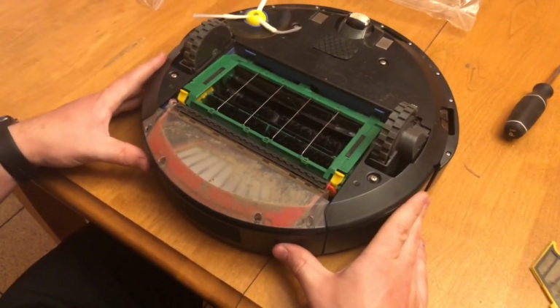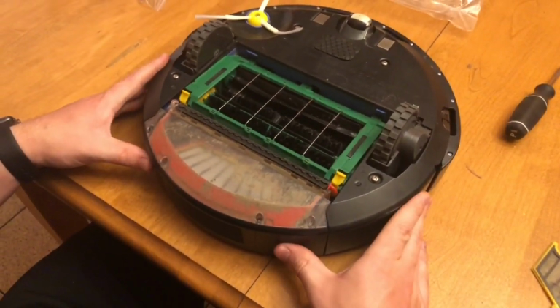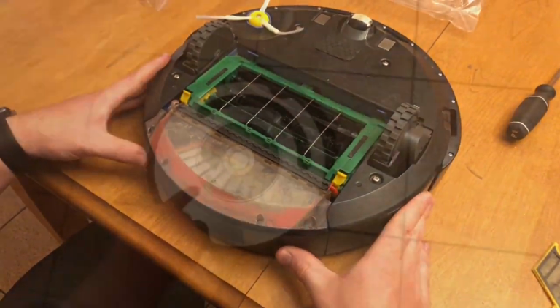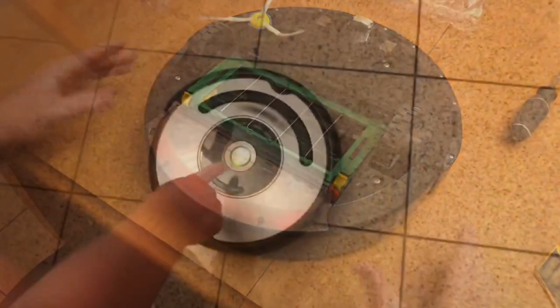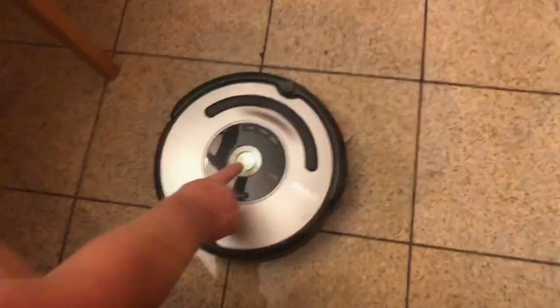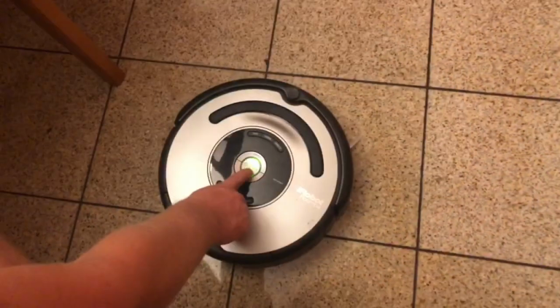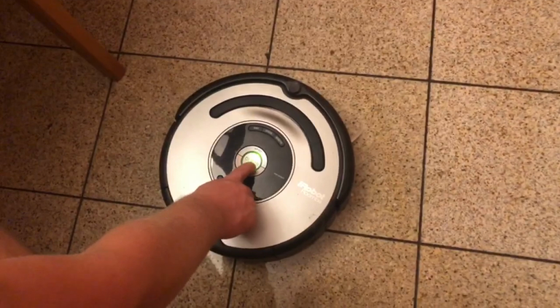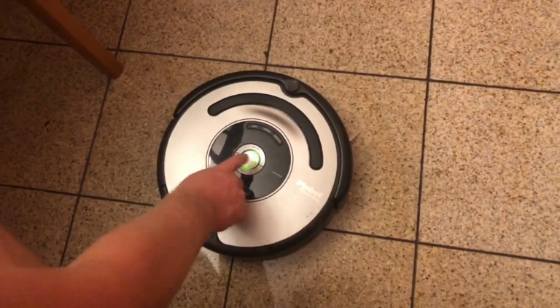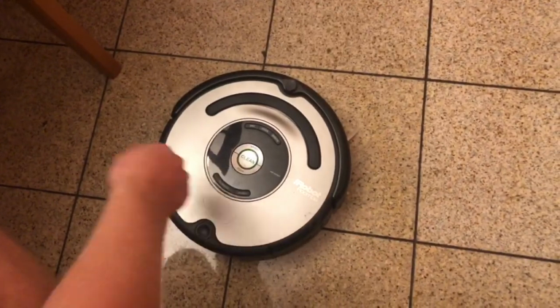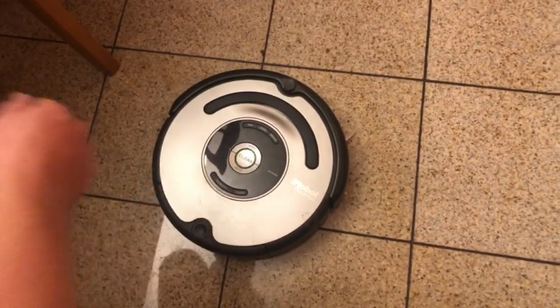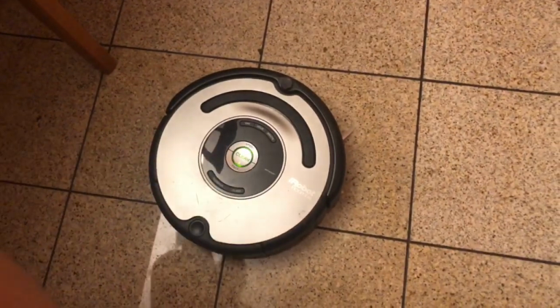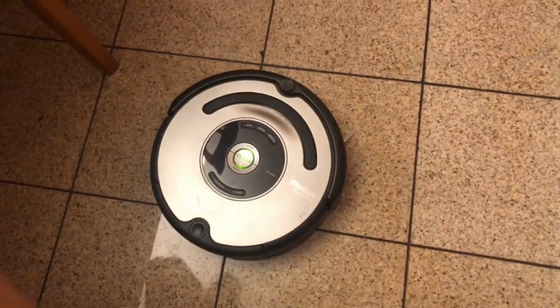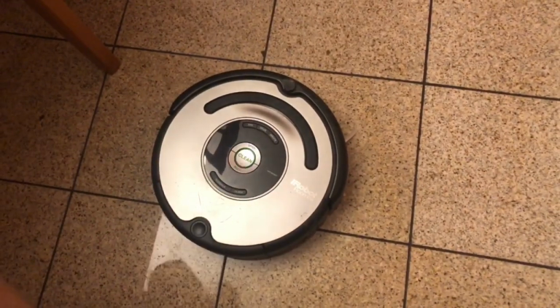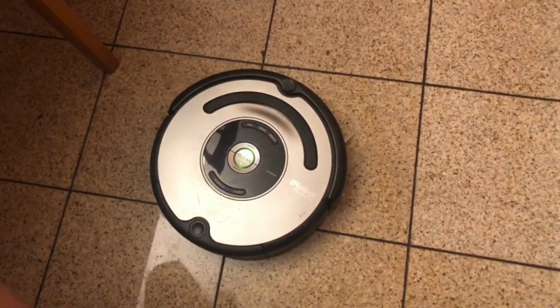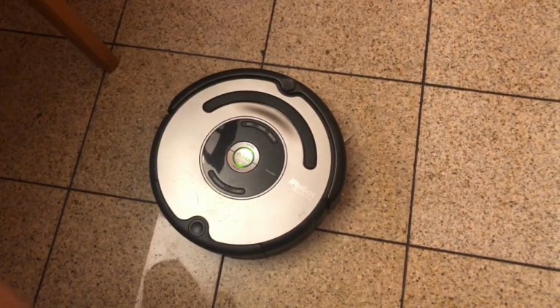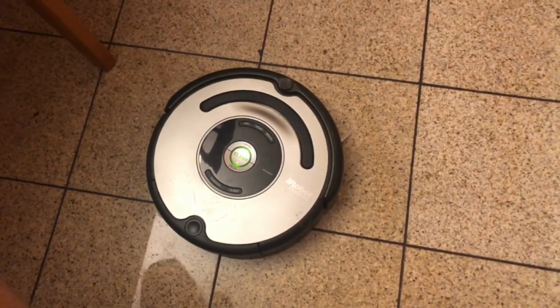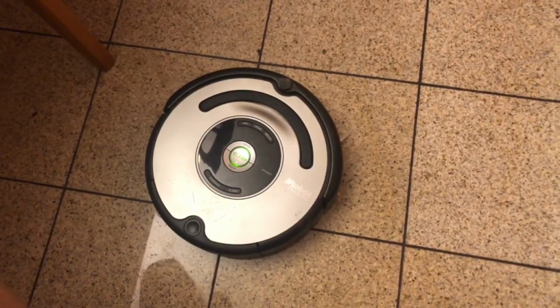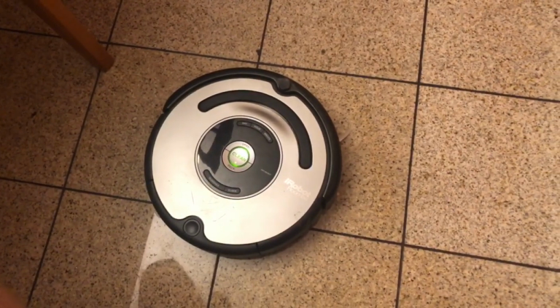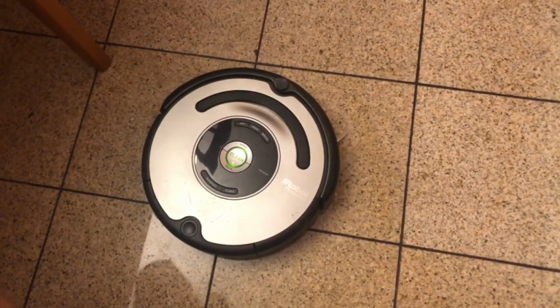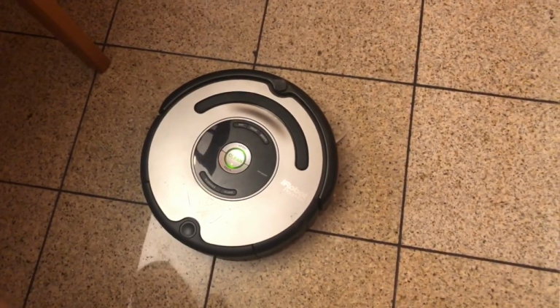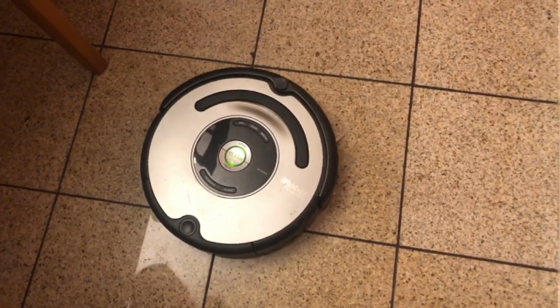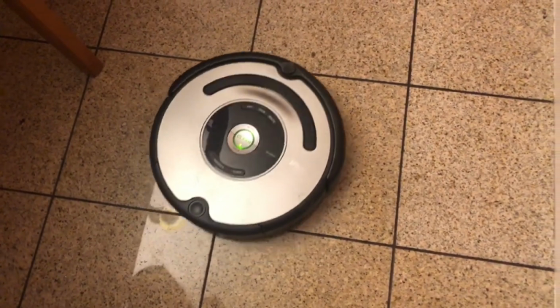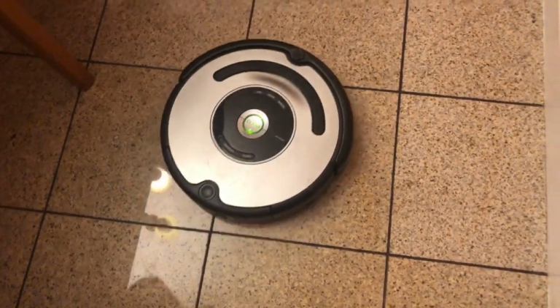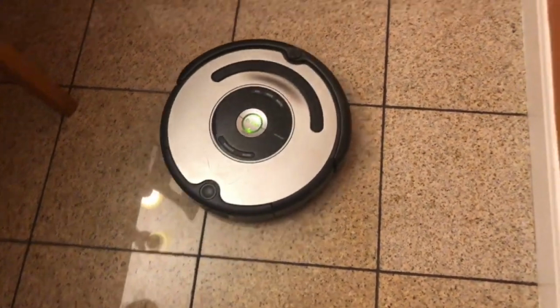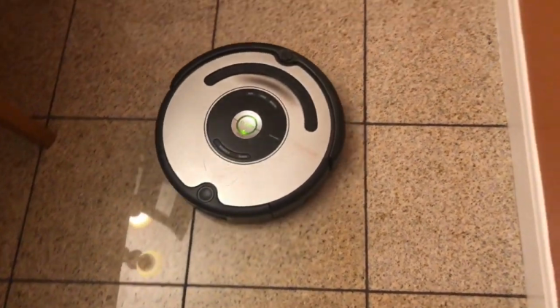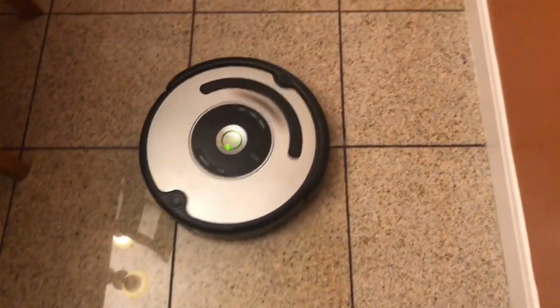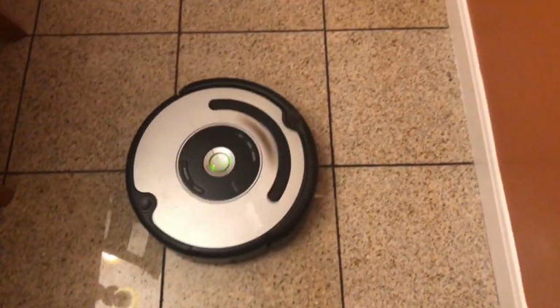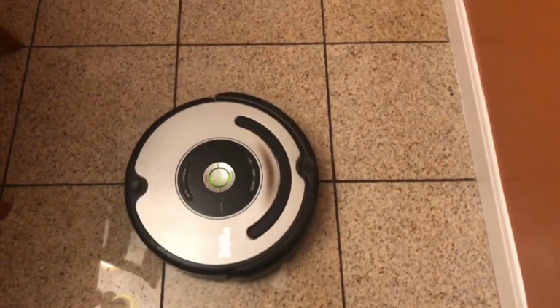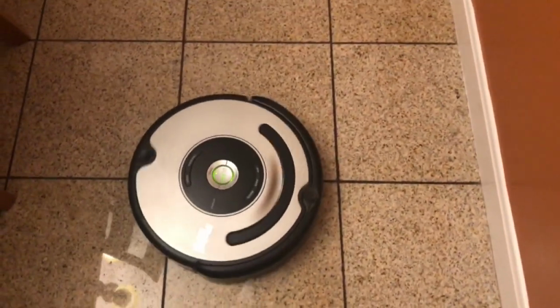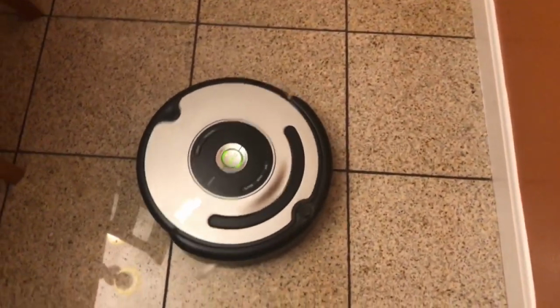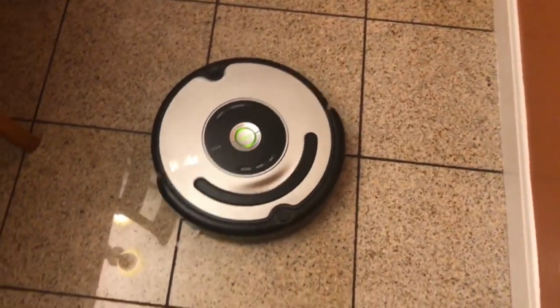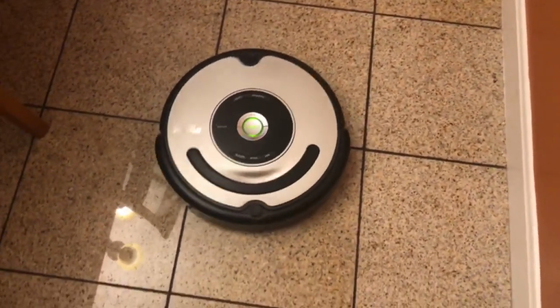And that's how you rebuild the iRobot Roomba 561. I'm HowToBob. Thanks for watching.